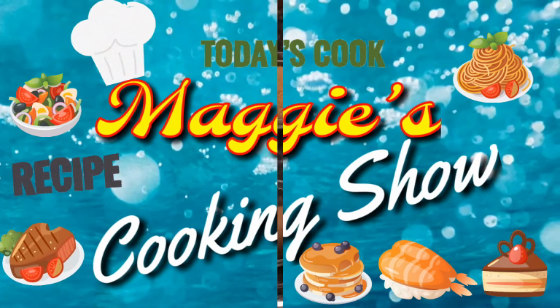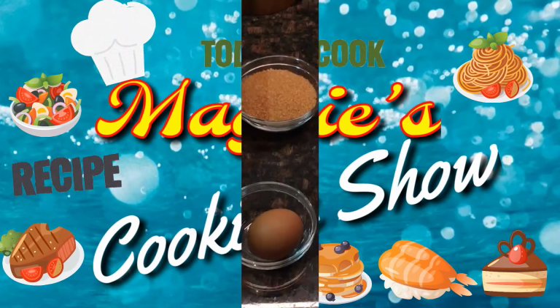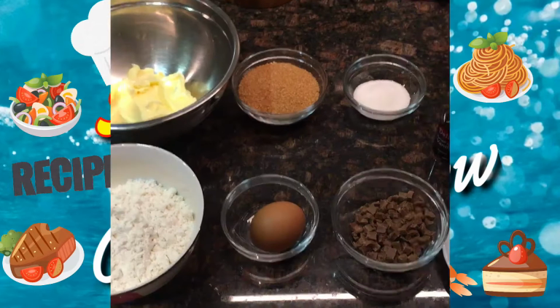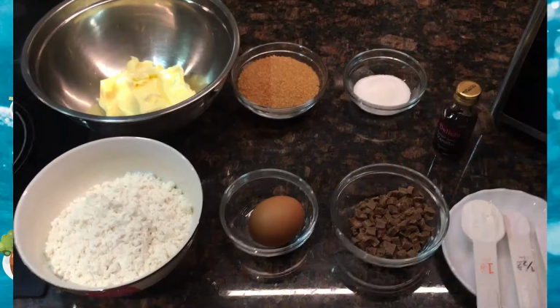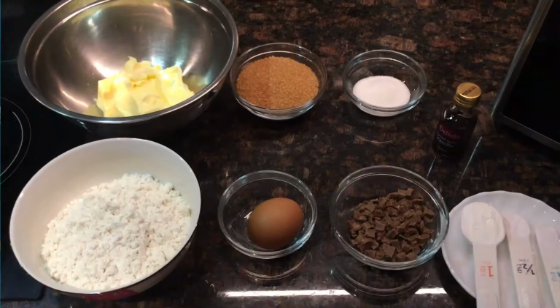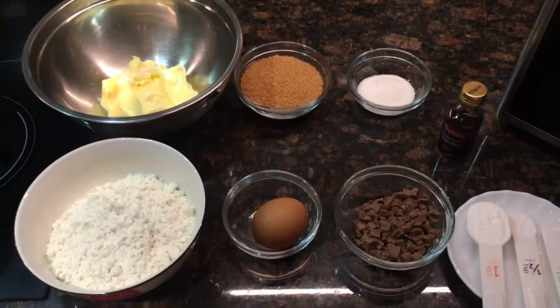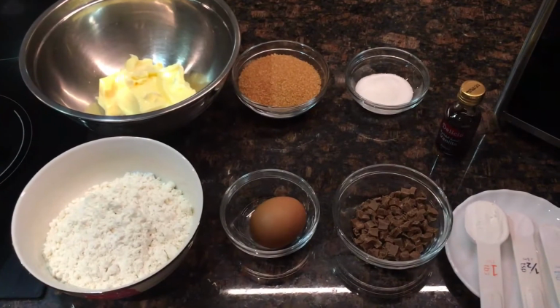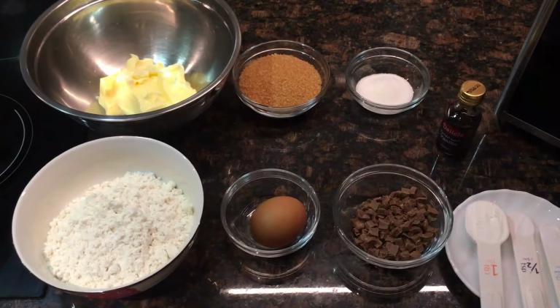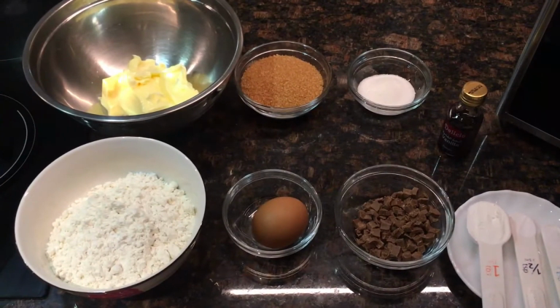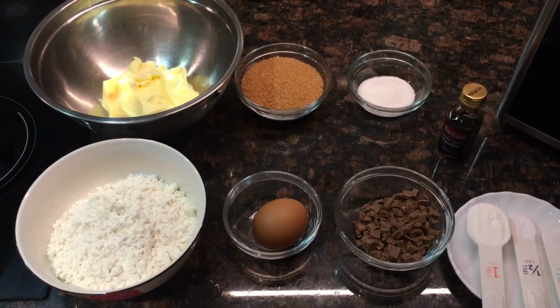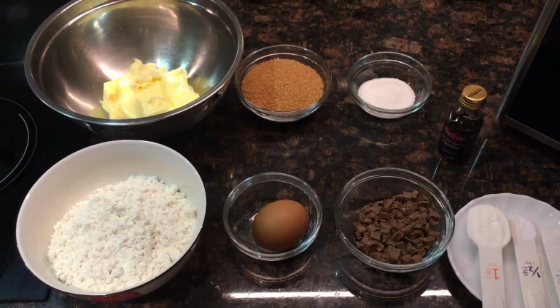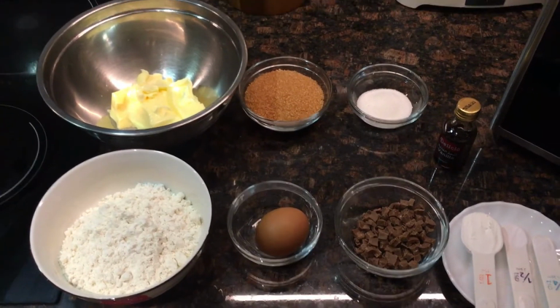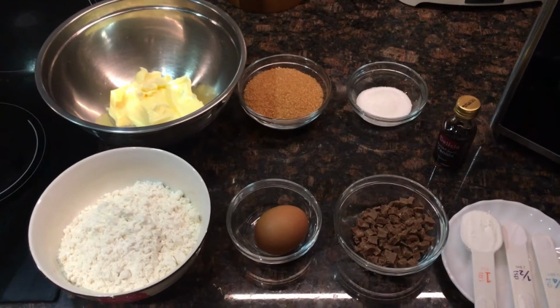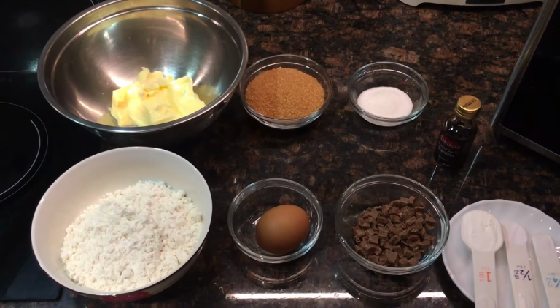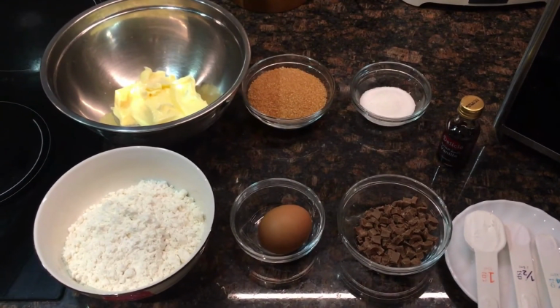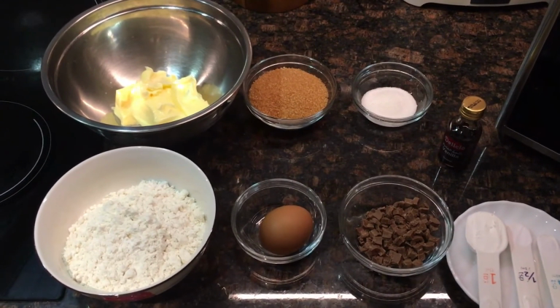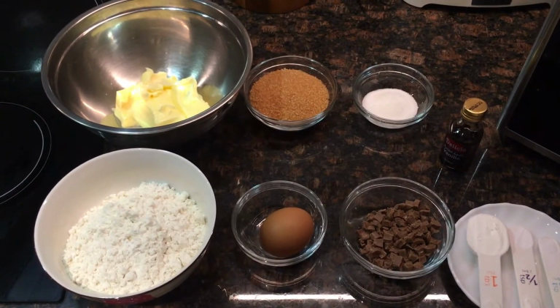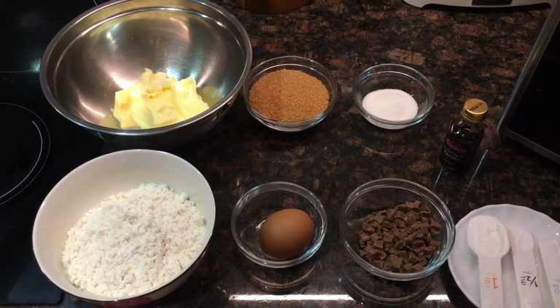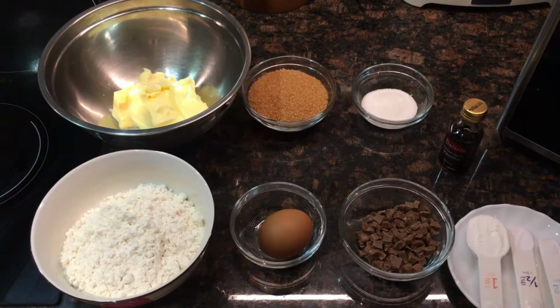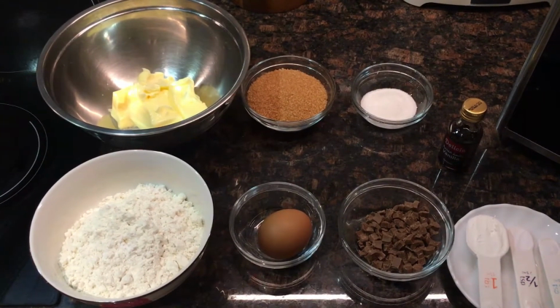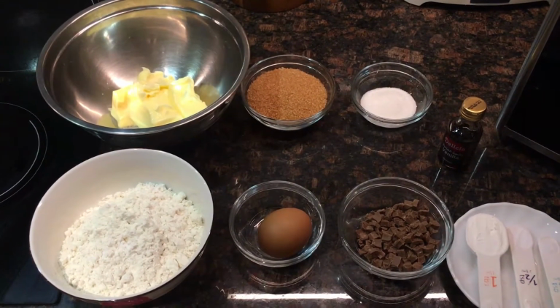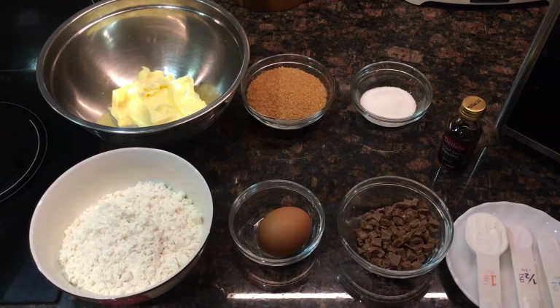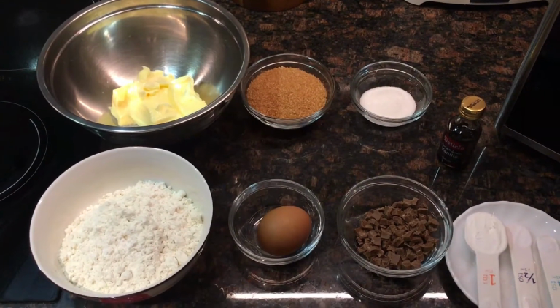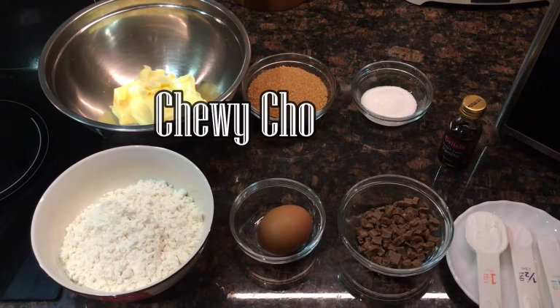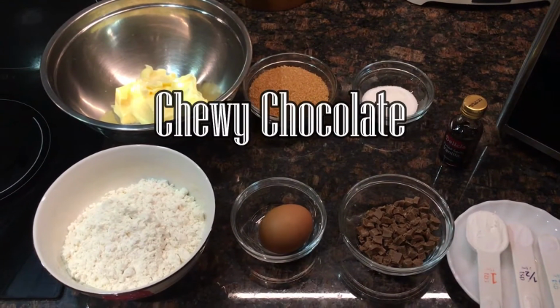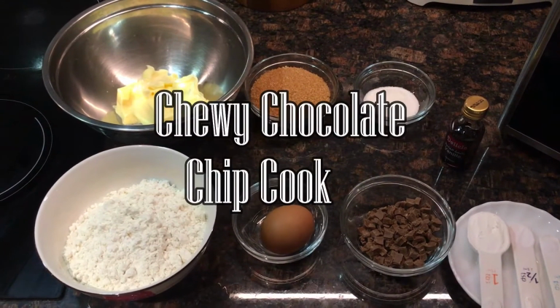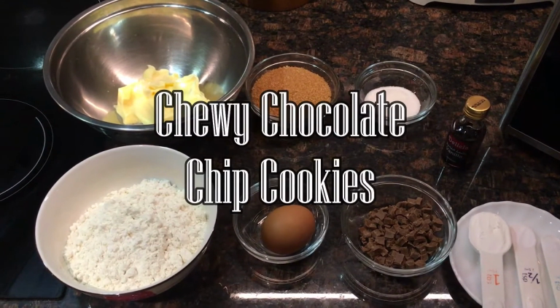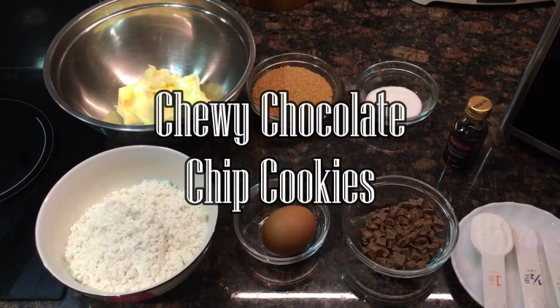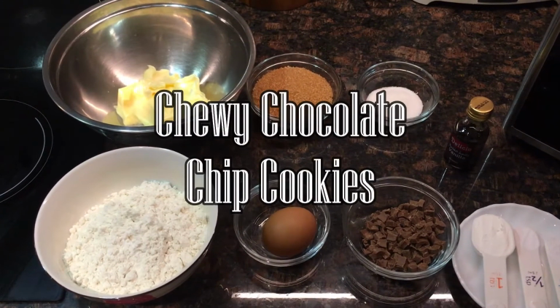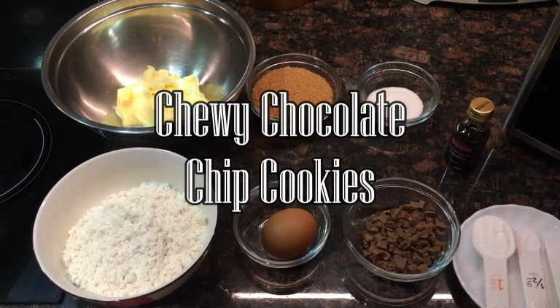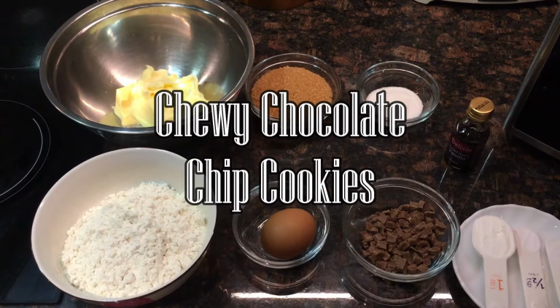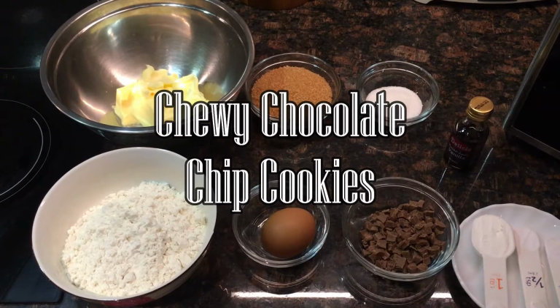Hi guys, welcome back to my channel! For today's video we are going to make chewy chocolate chip cookies.